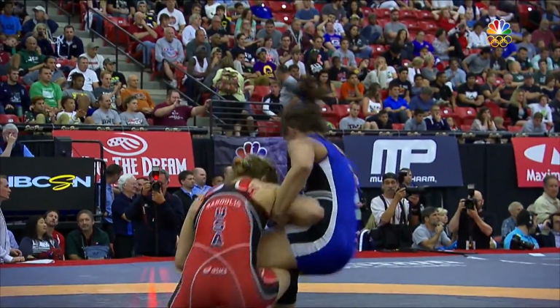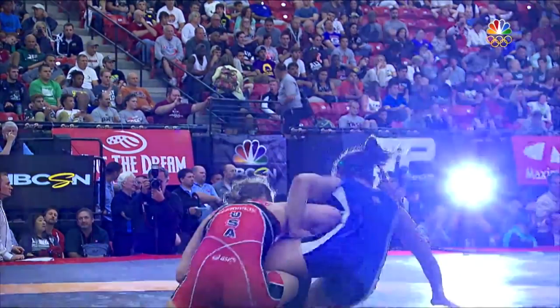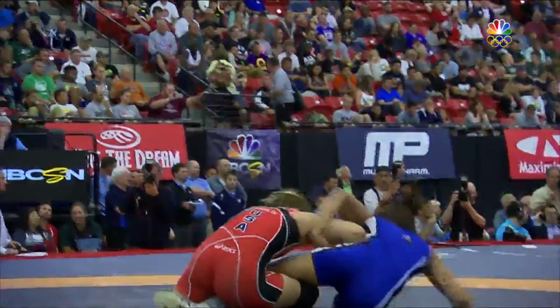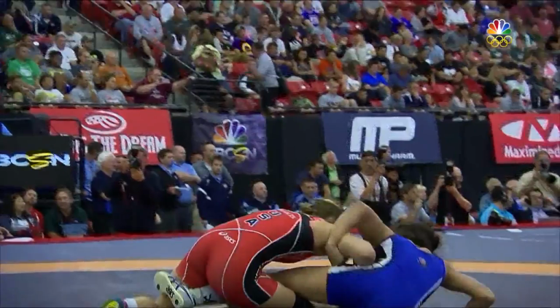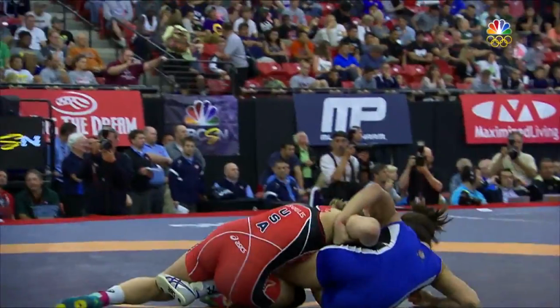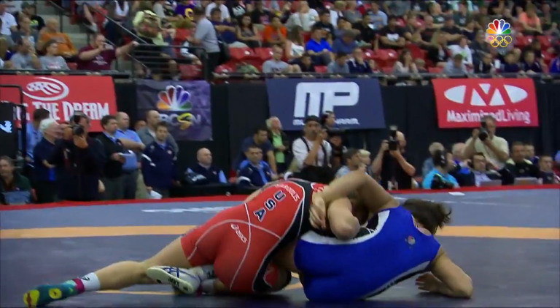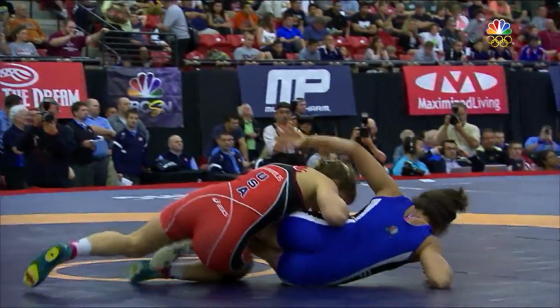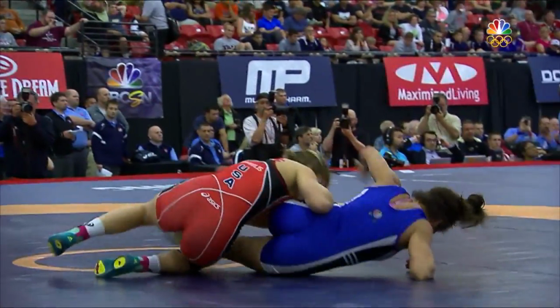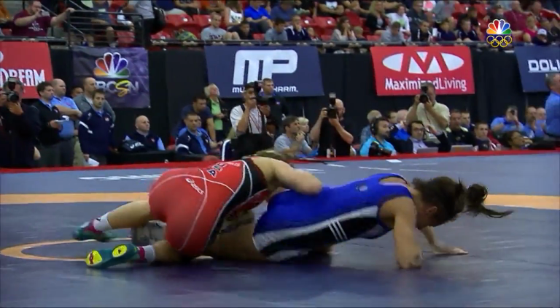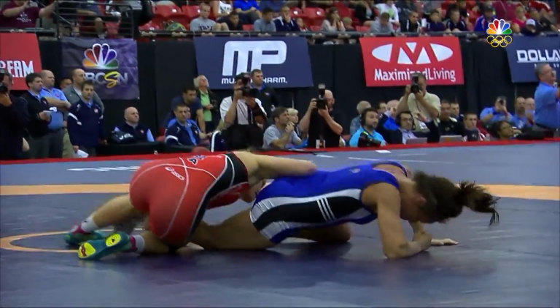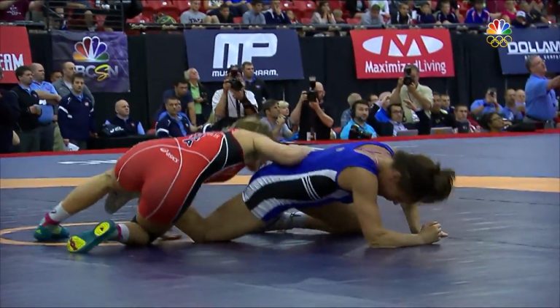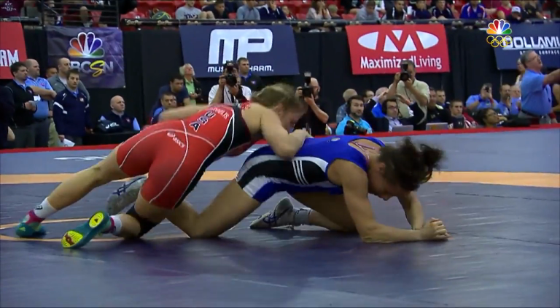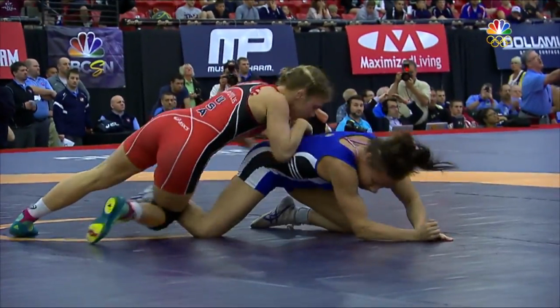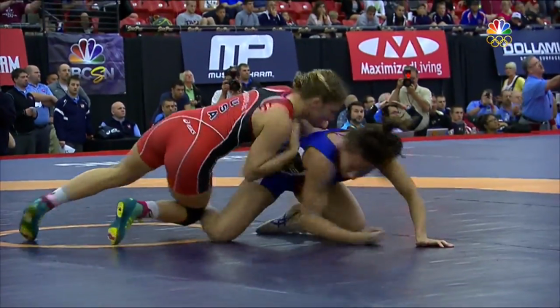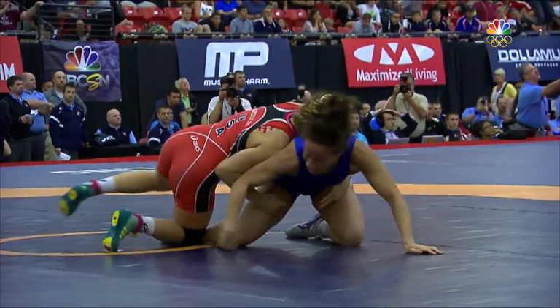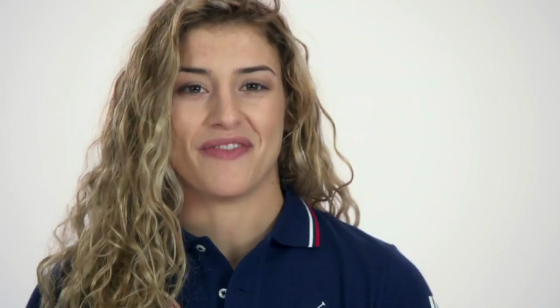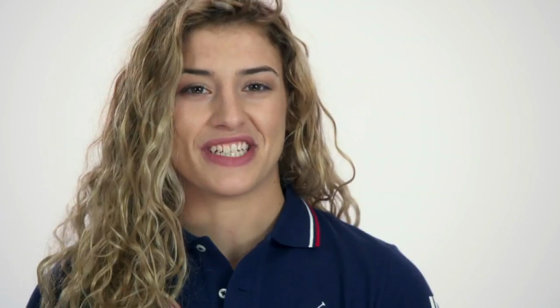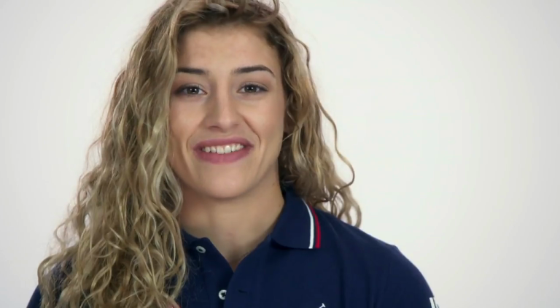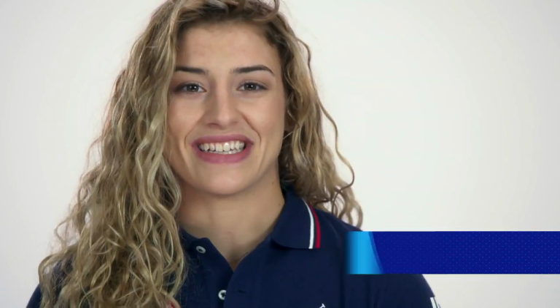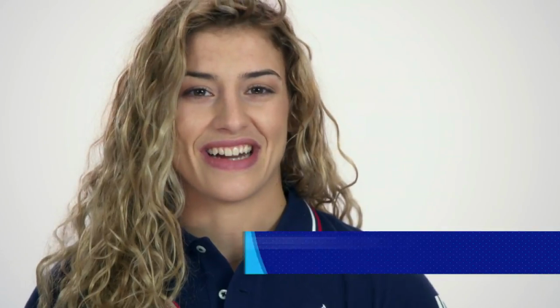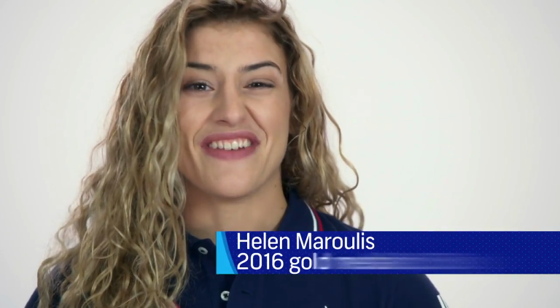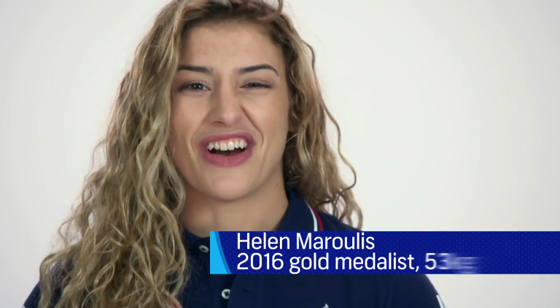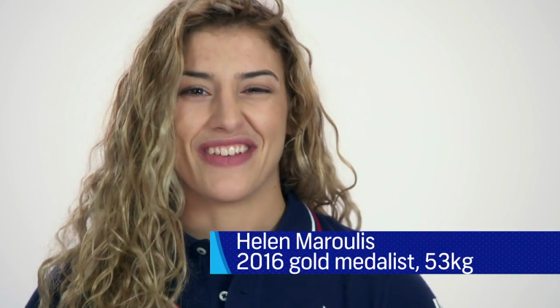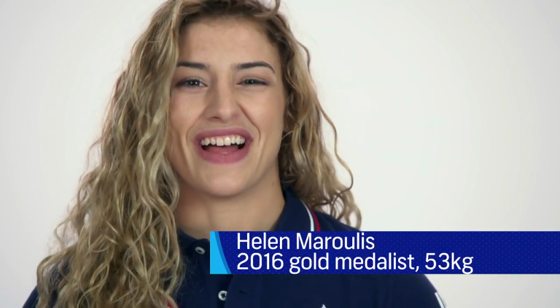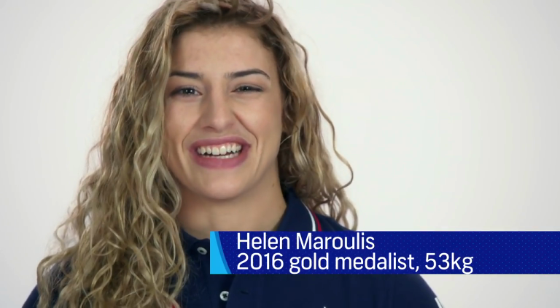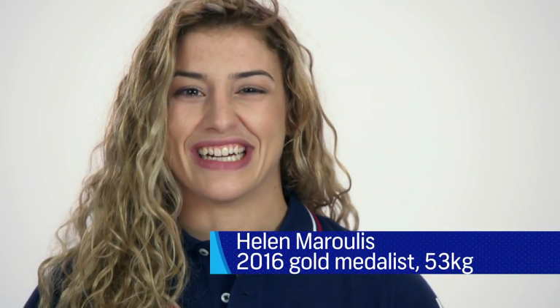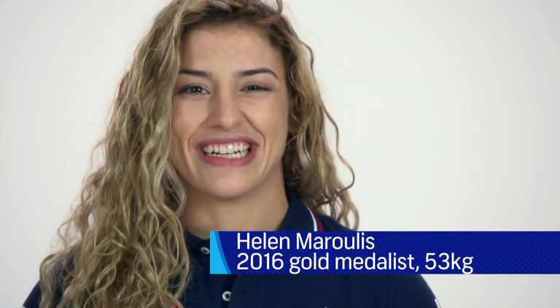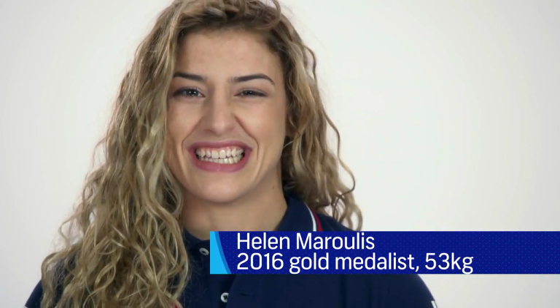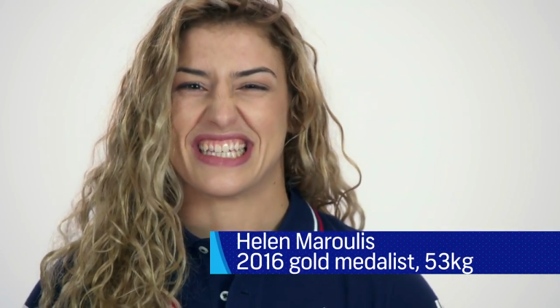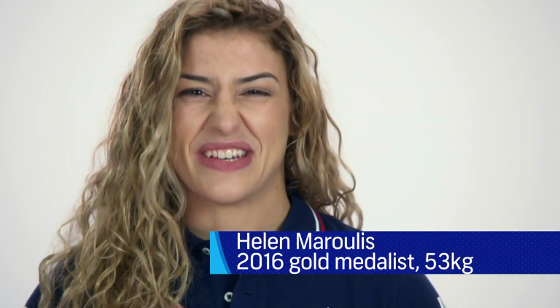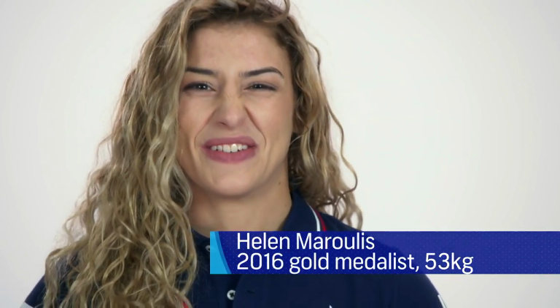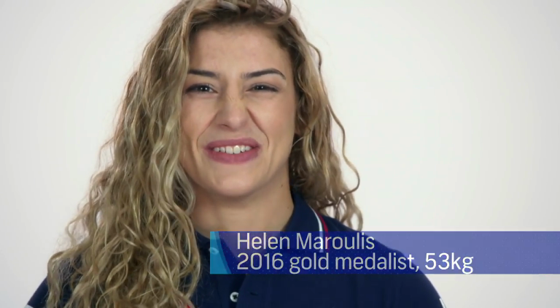Well, at the time it hurt, but I just remember thinking, that's it. I'm officially a wrestler. I have cauliflower ear. This is so cool.